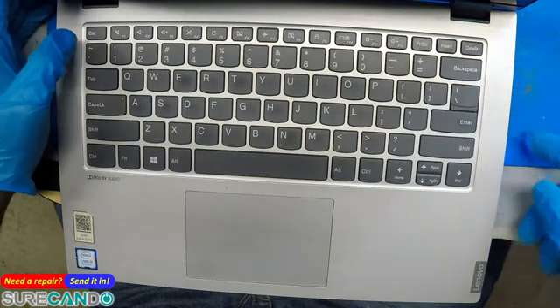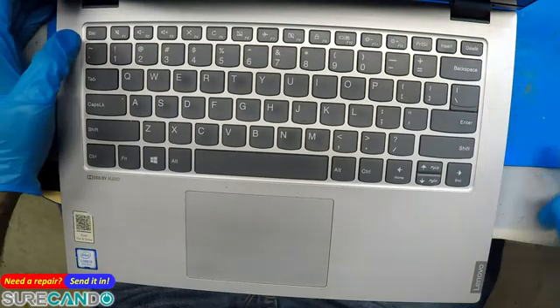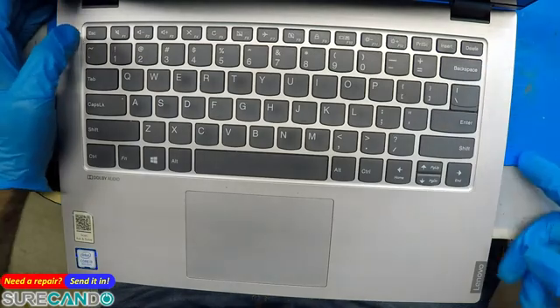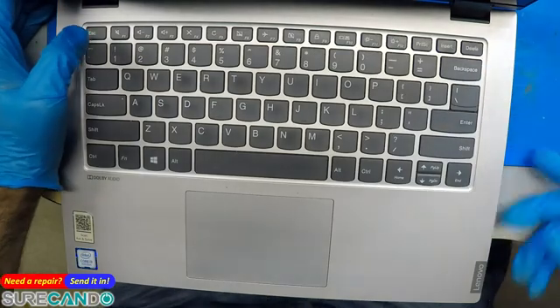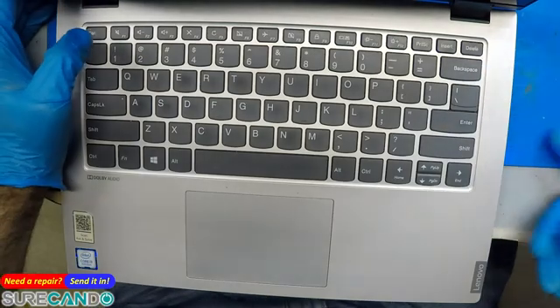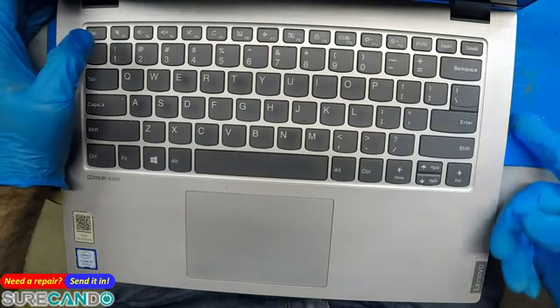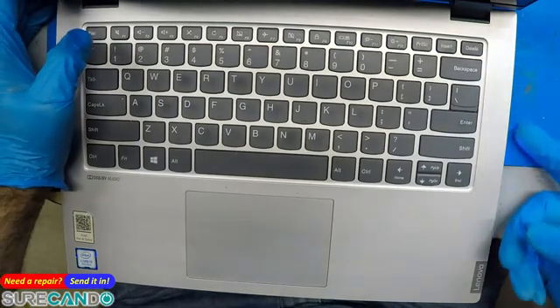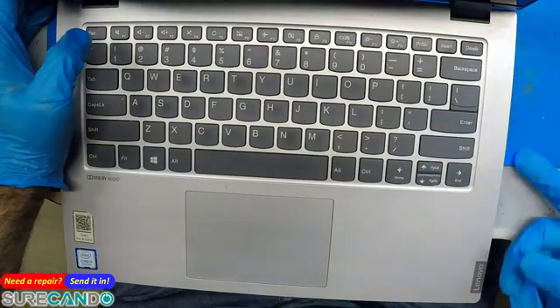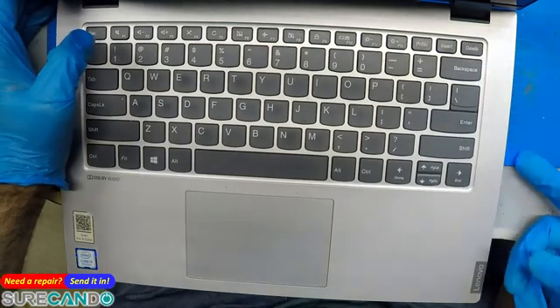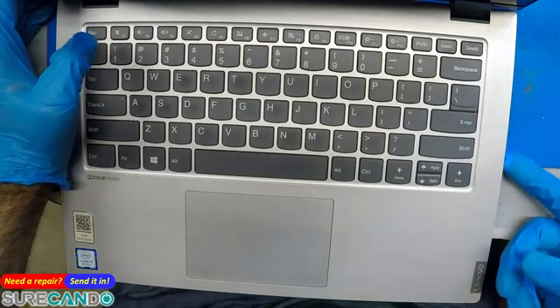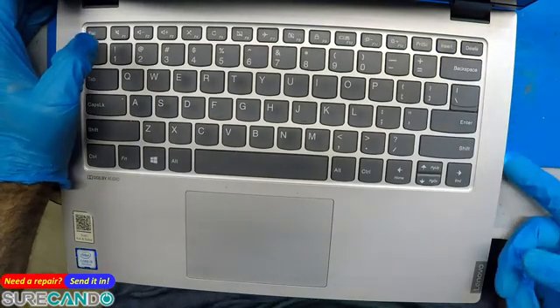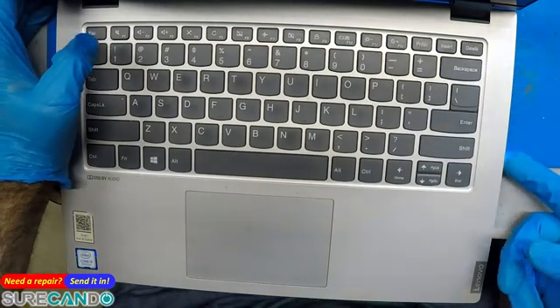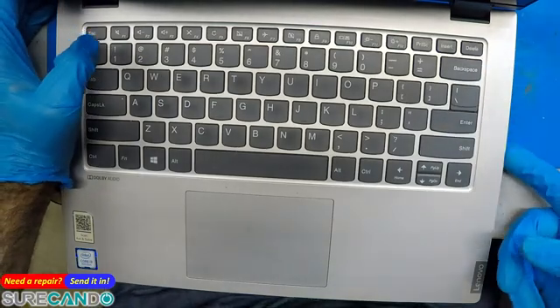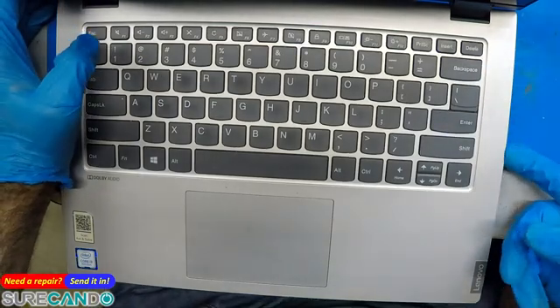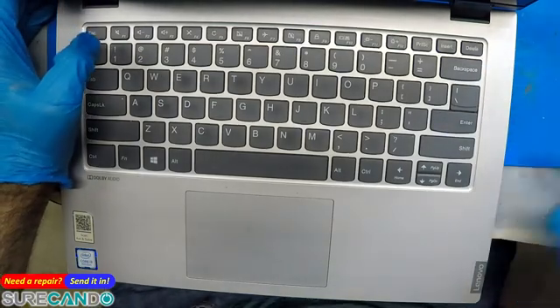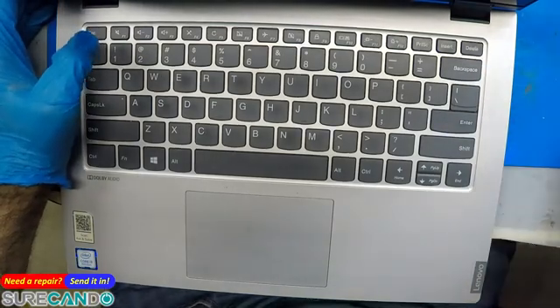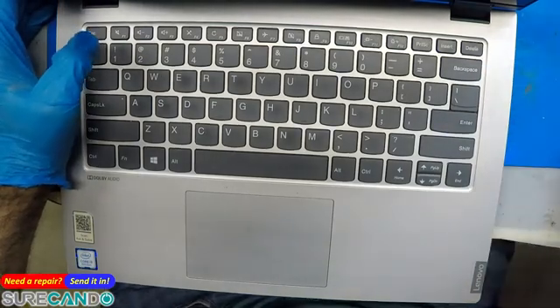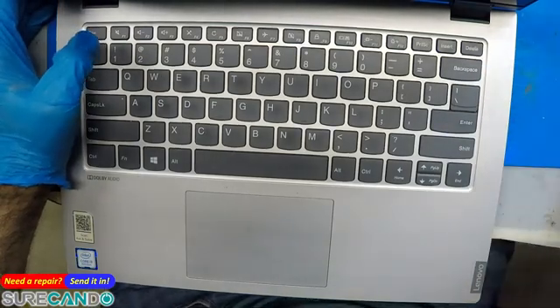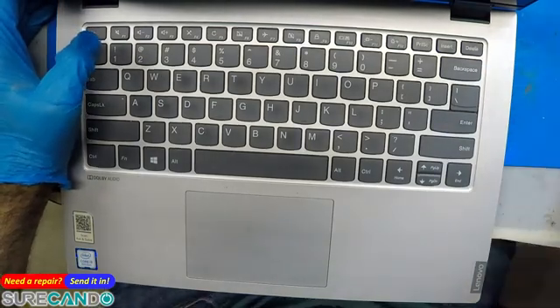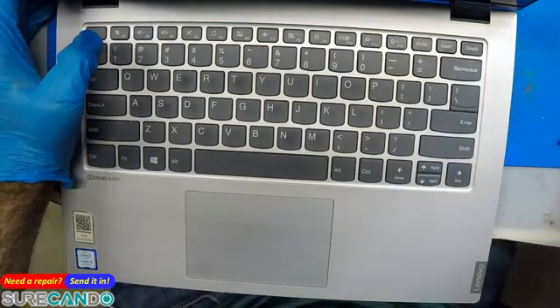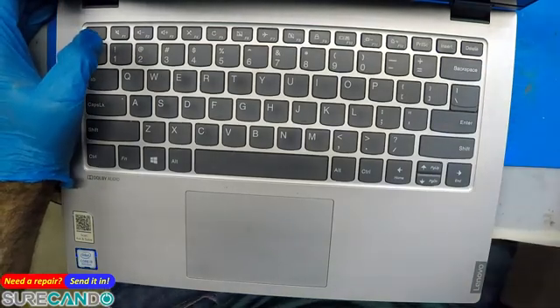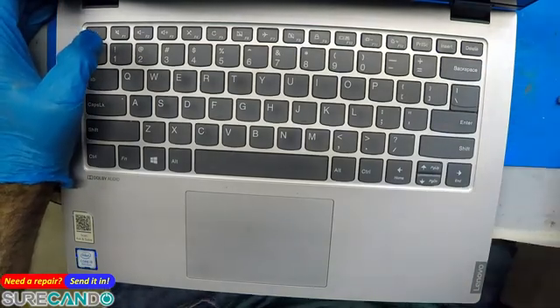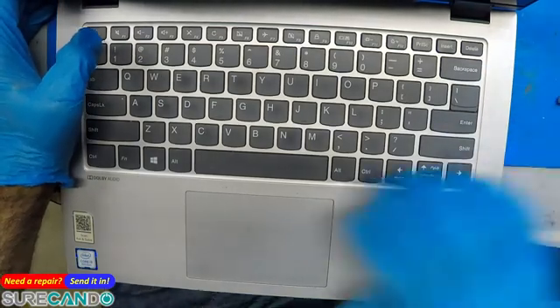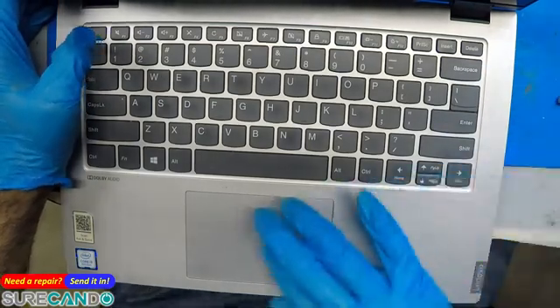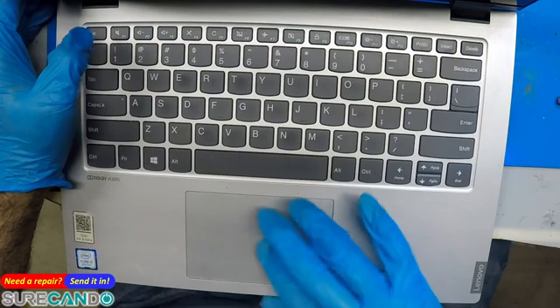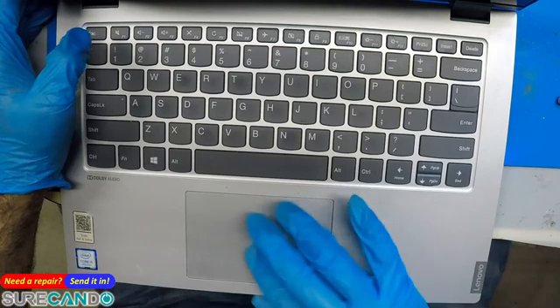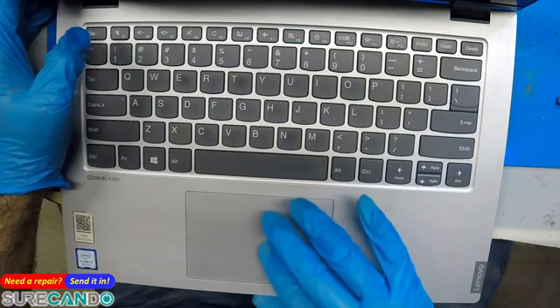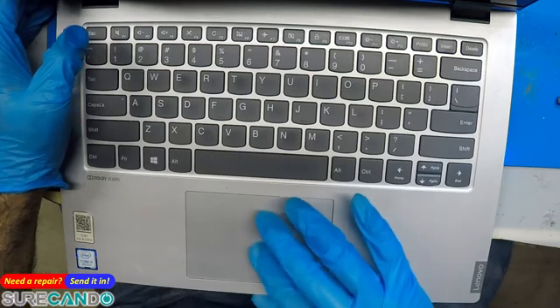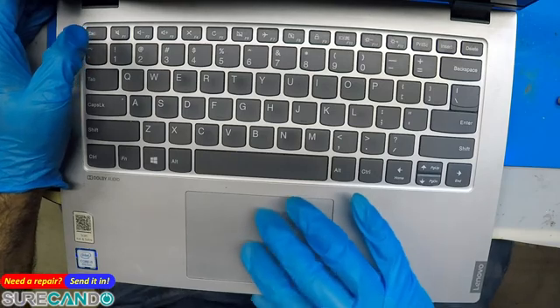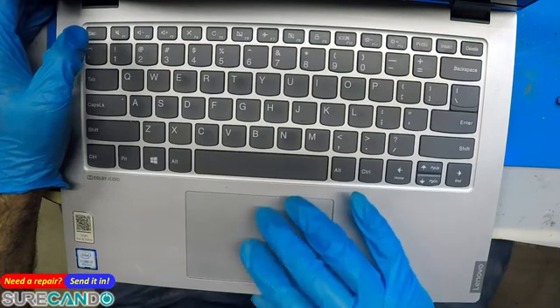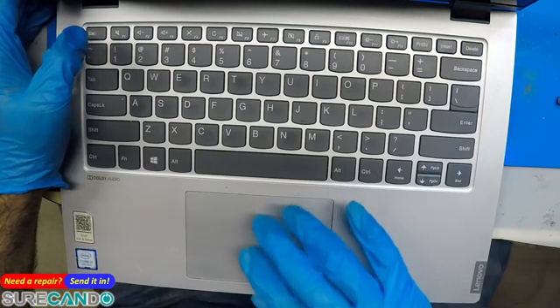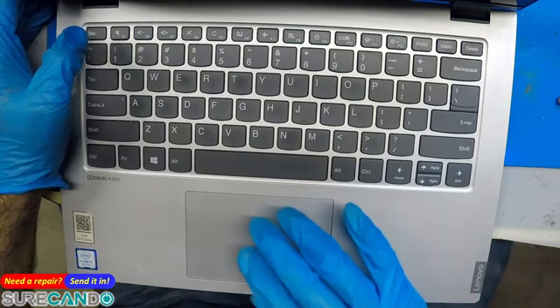Okay, so let's have a look — backspace is not working. Okay, we can see the problem with the keyboard. What we'll do is put it to sleep.